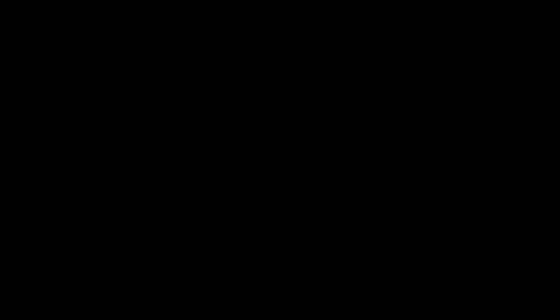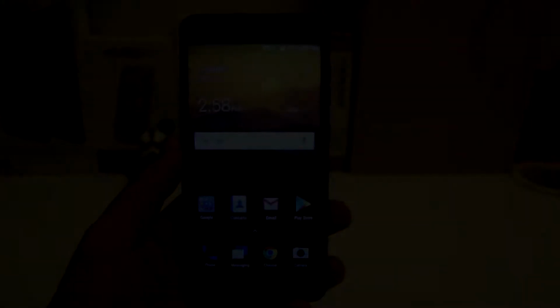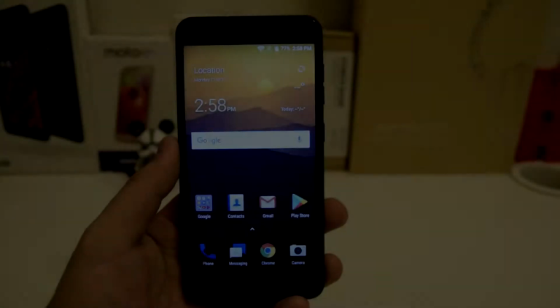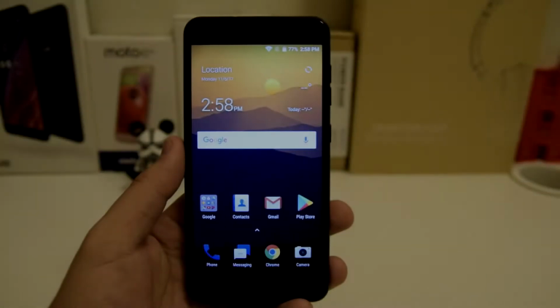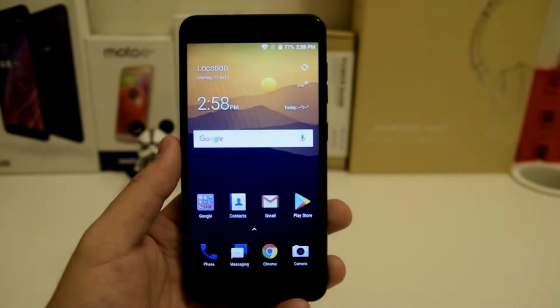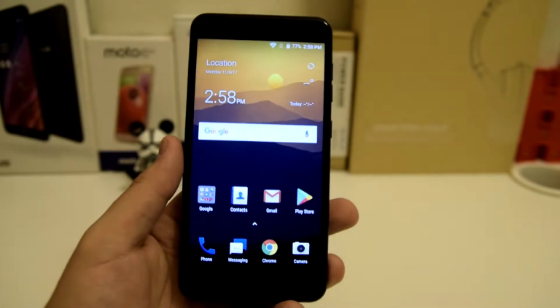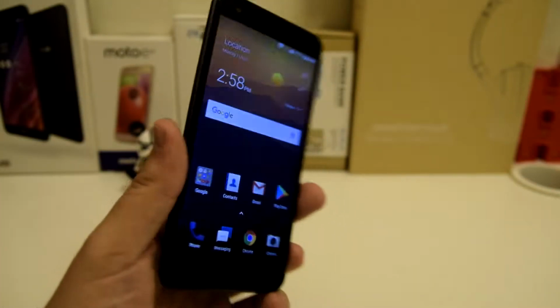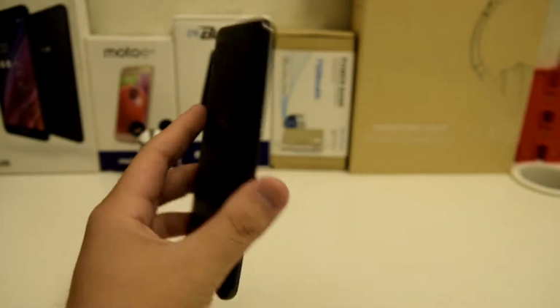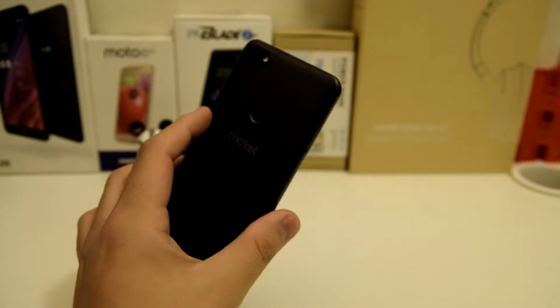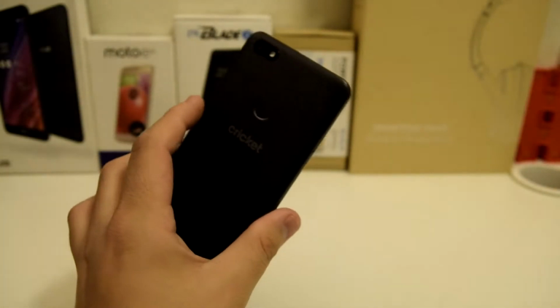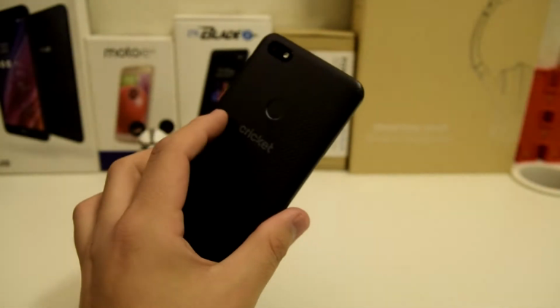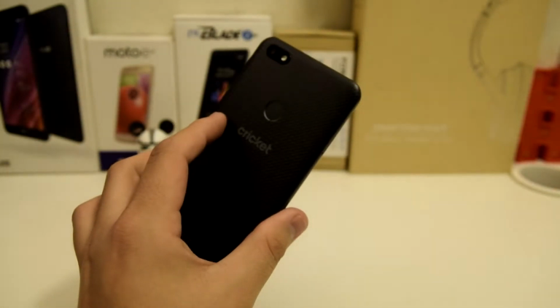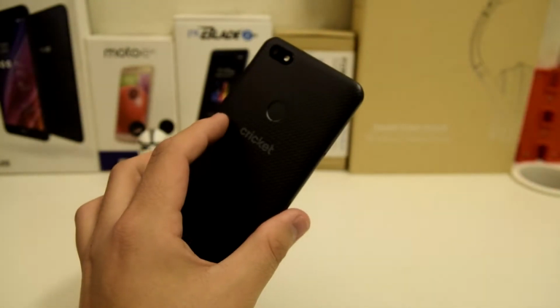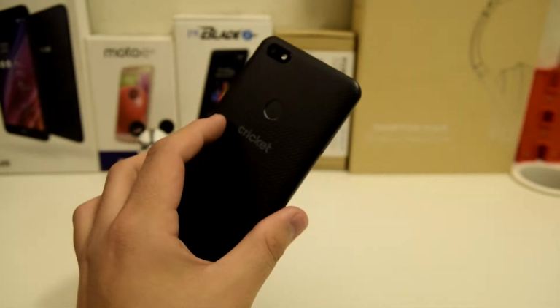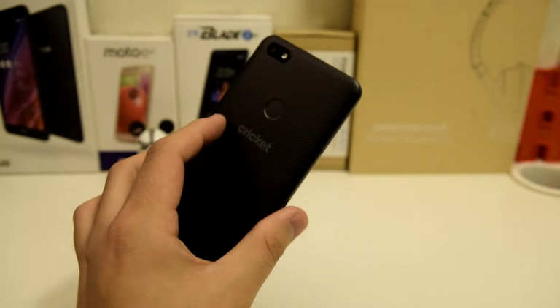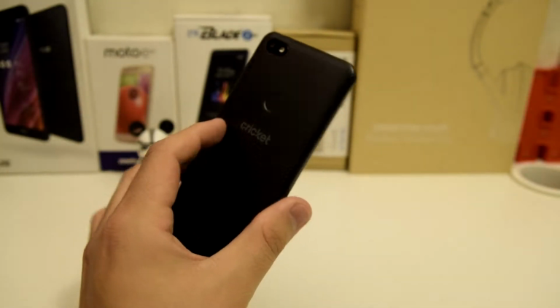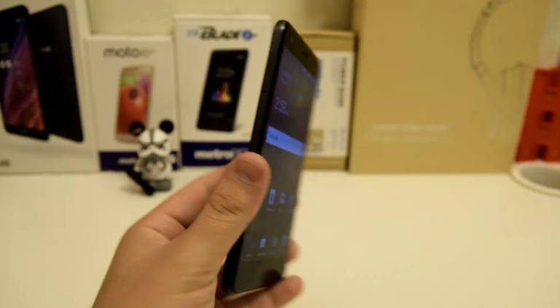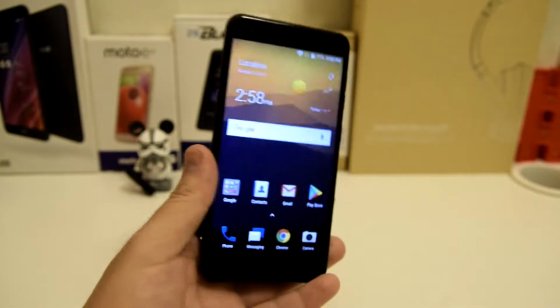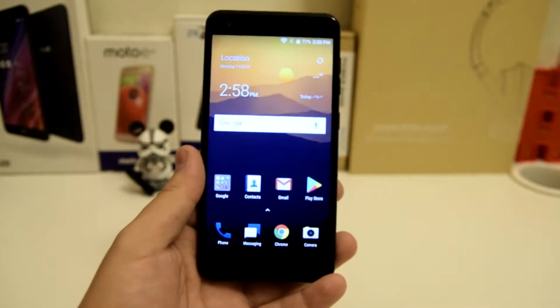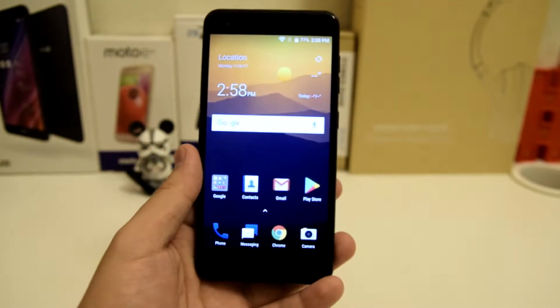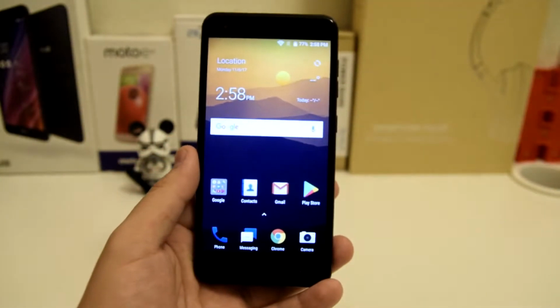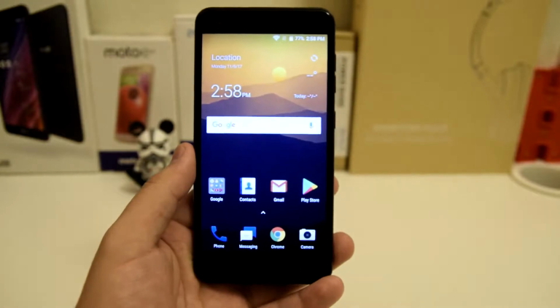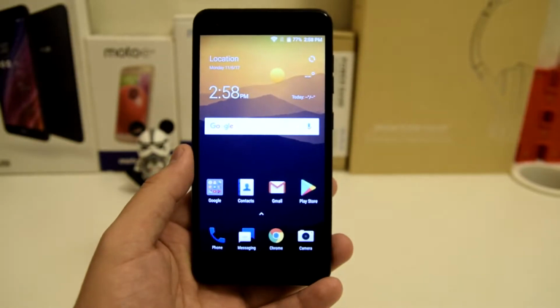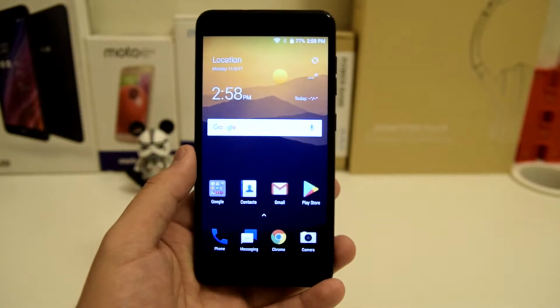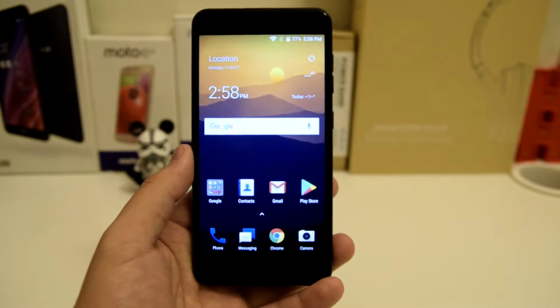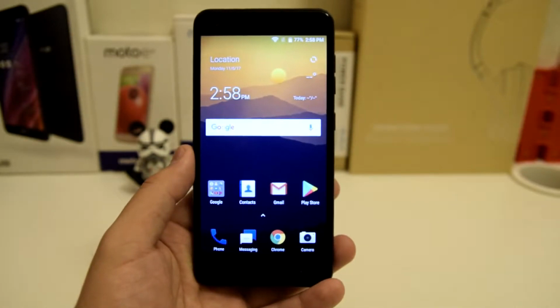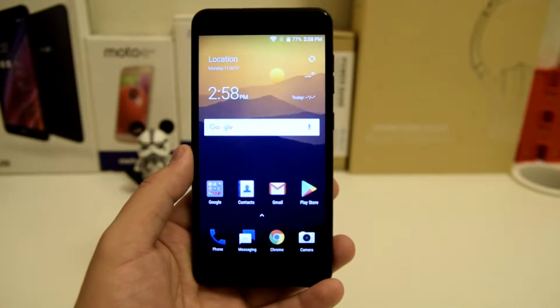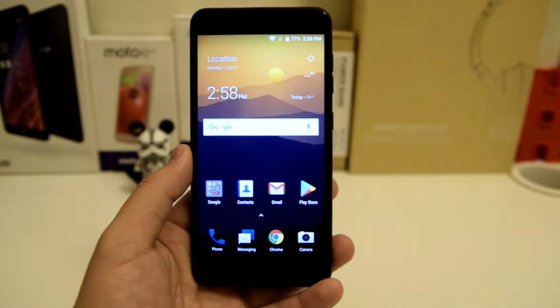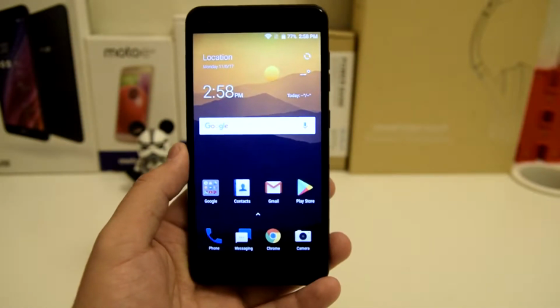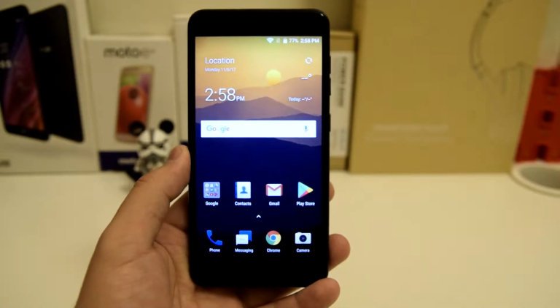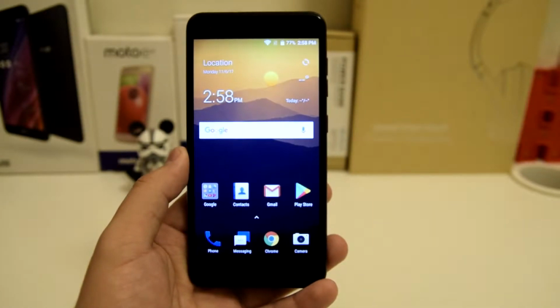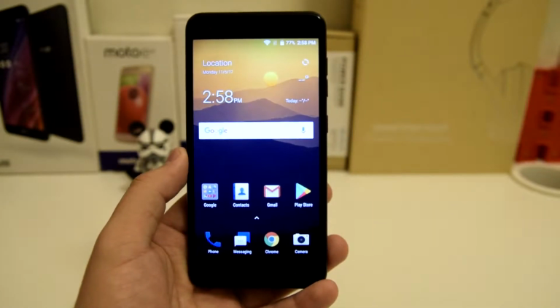What is up everyone? Stefan here from TechRight. Today I'll be showing you how to block numbers on the ZTE Blade X from Cricket Wireless.